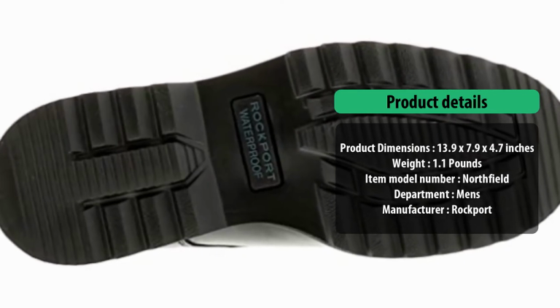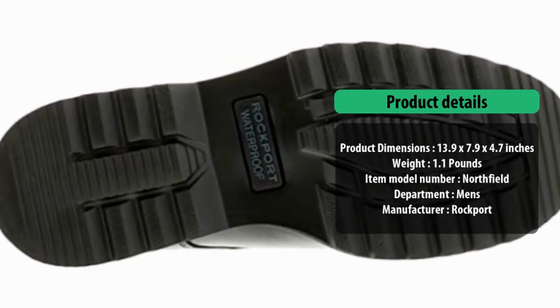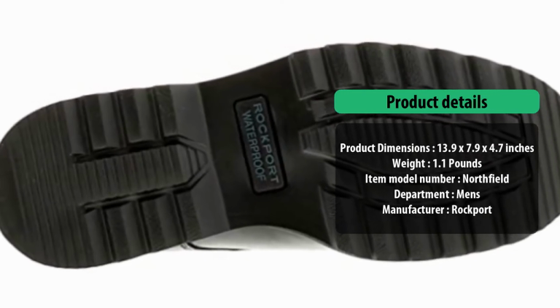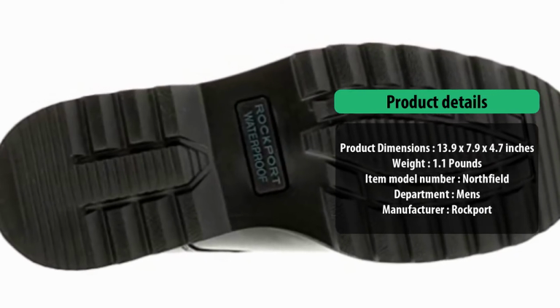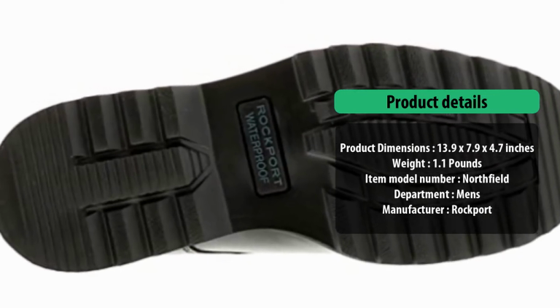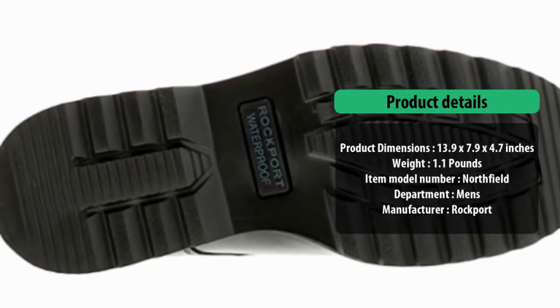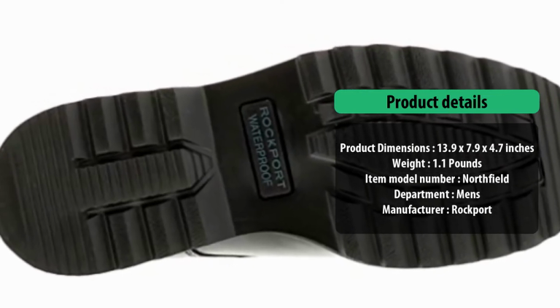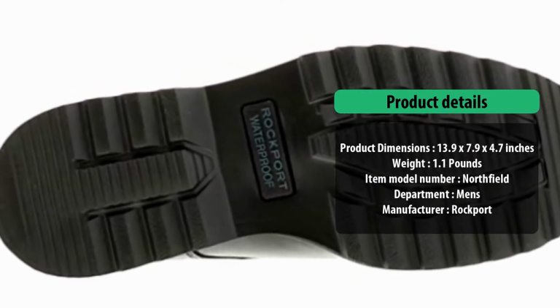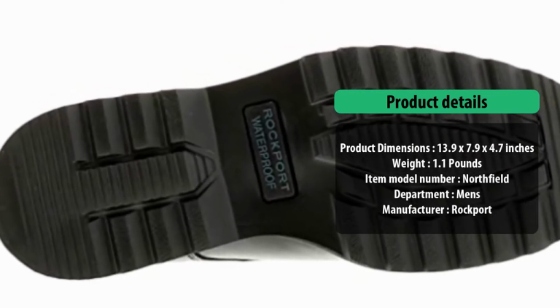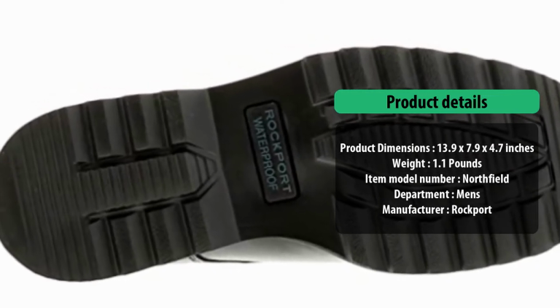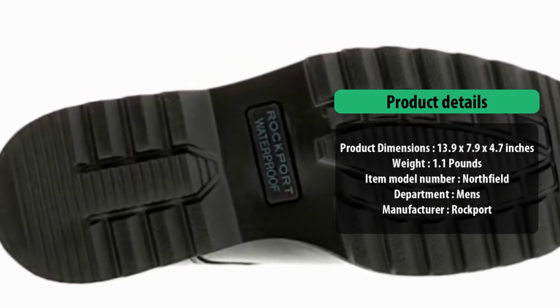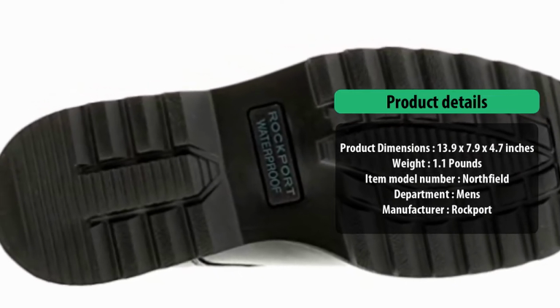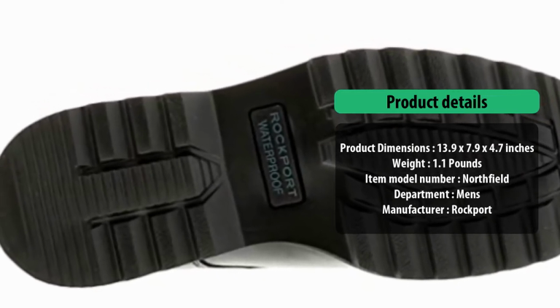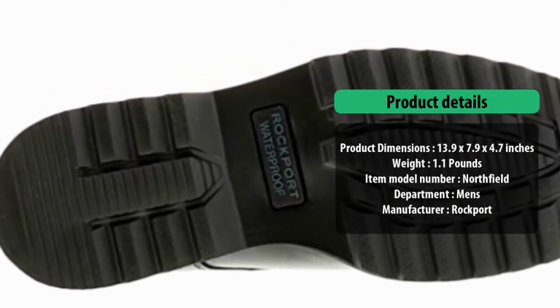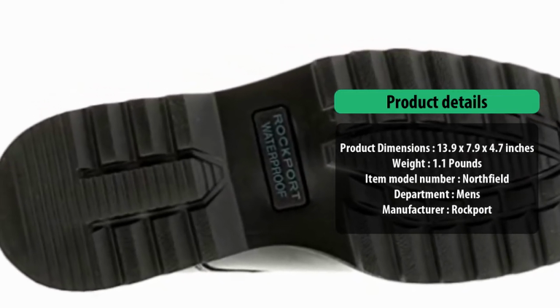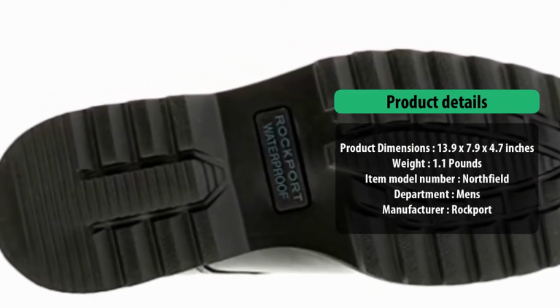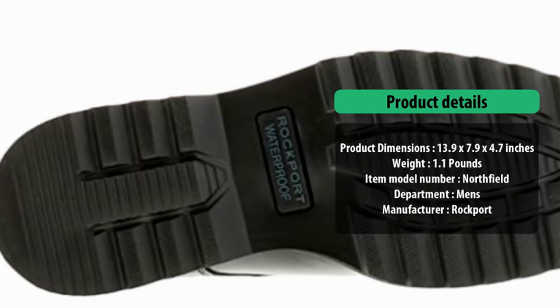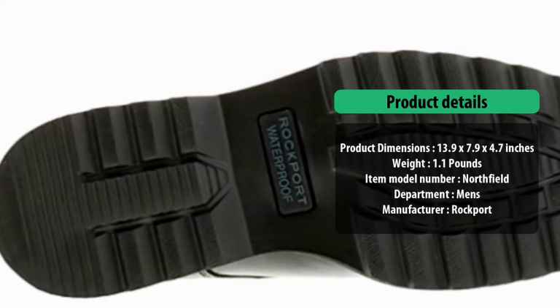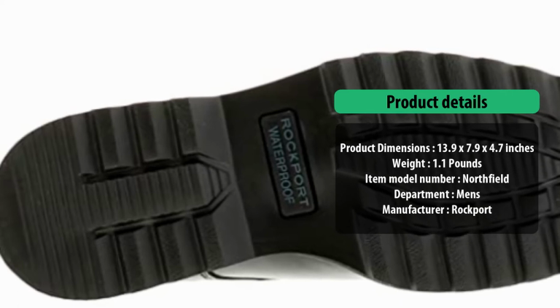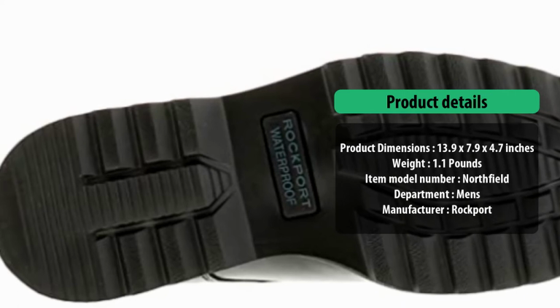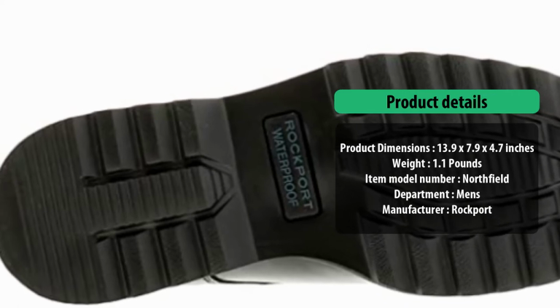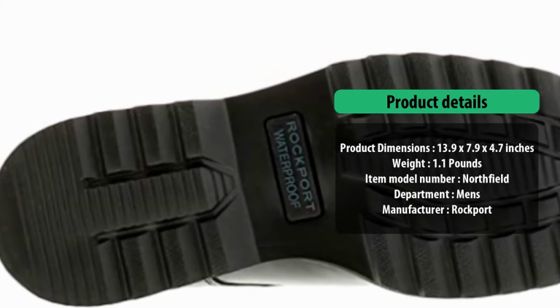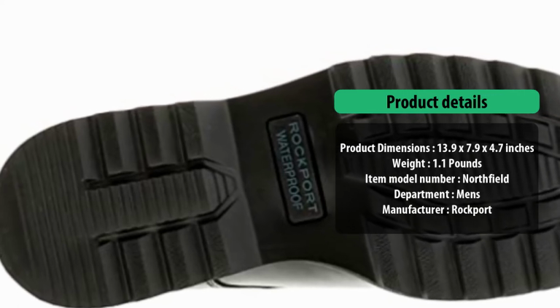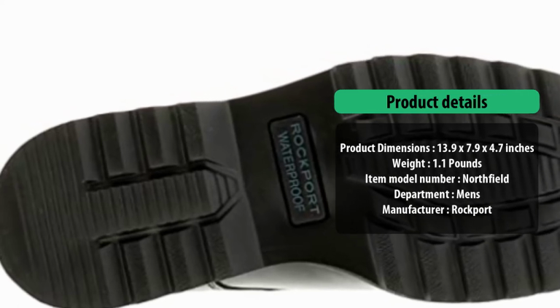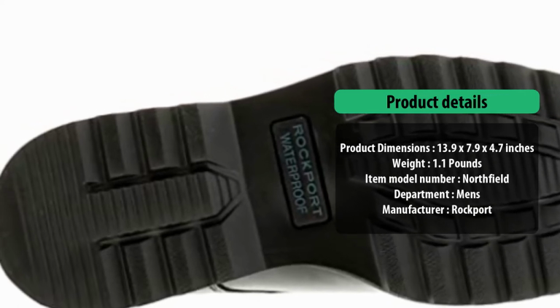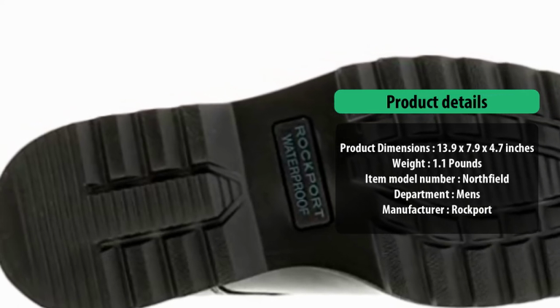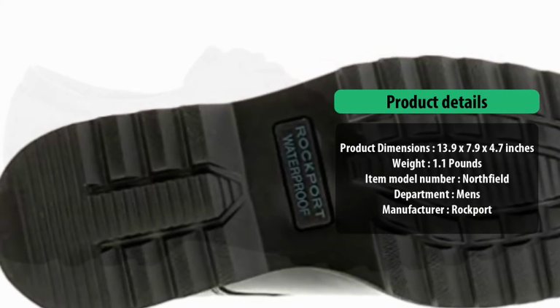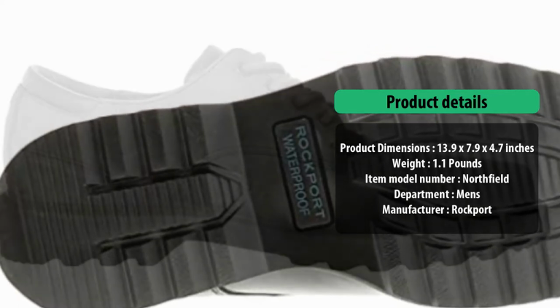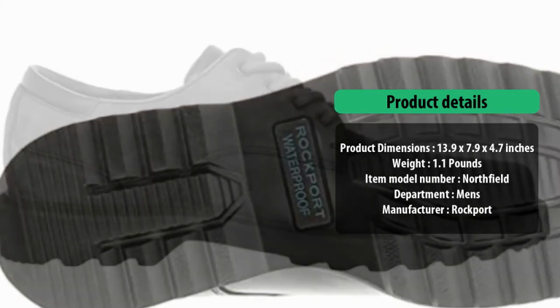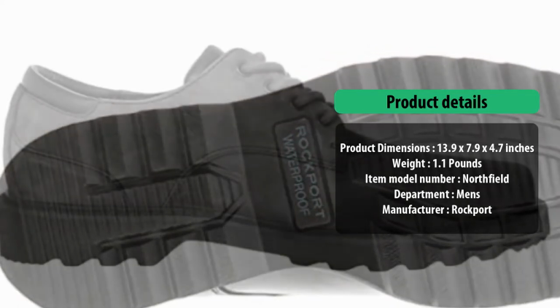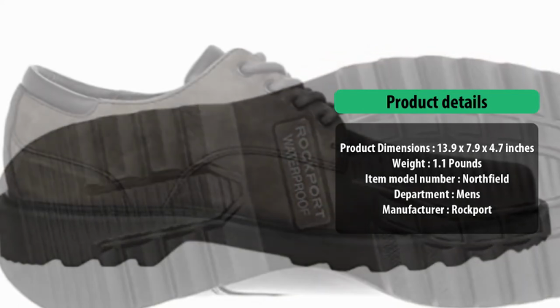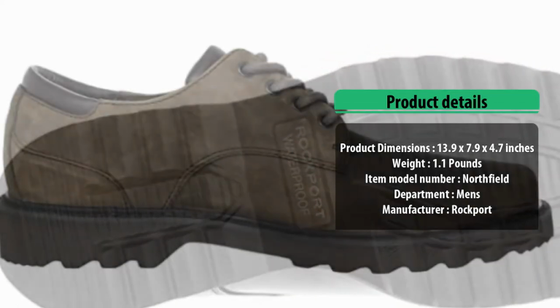And if you are searching for good waterproofing, you've come to the right place — we have made a list of top waterproof boots, so check them out.